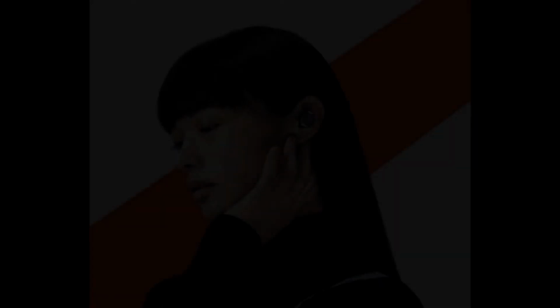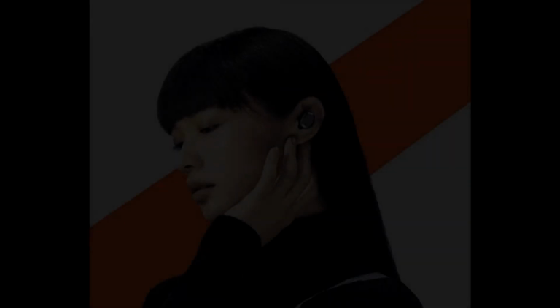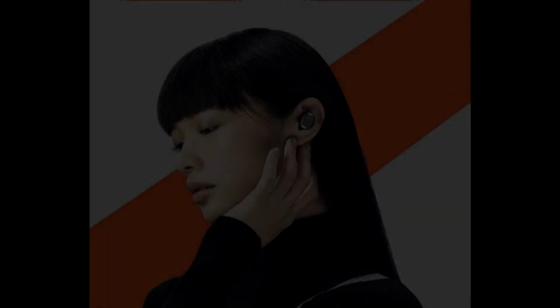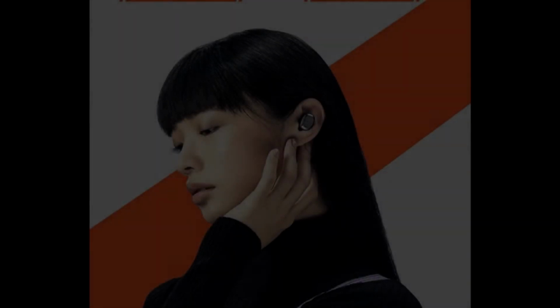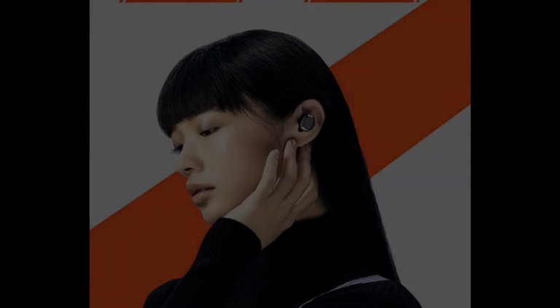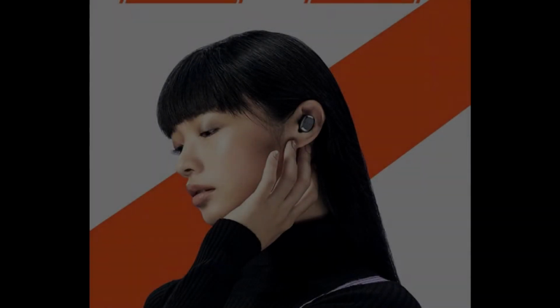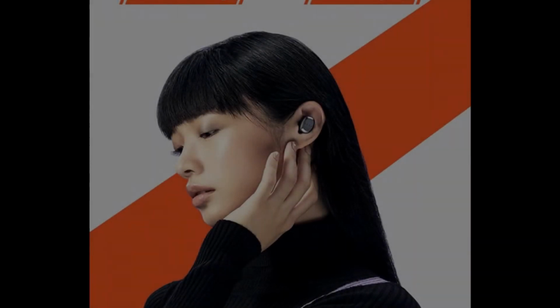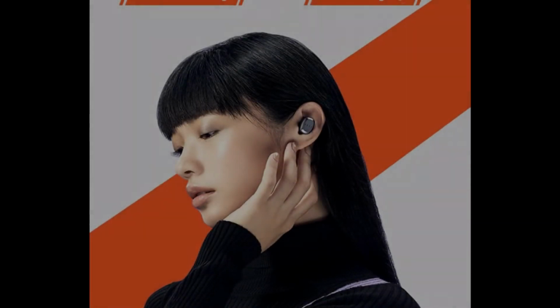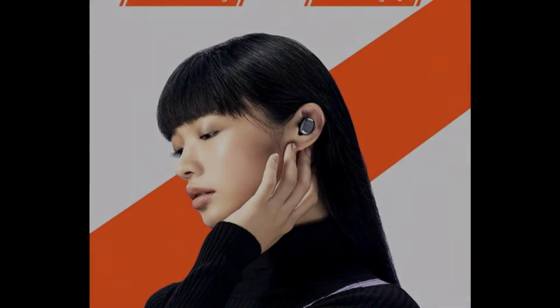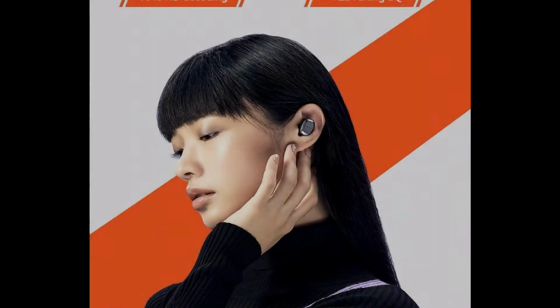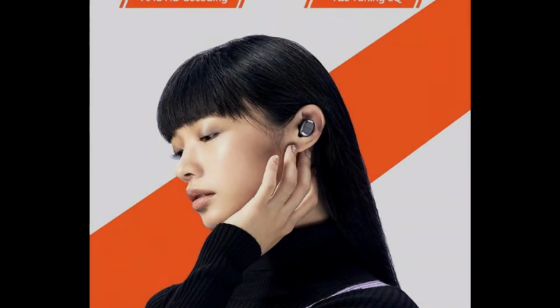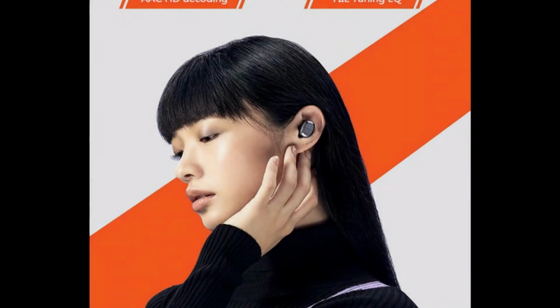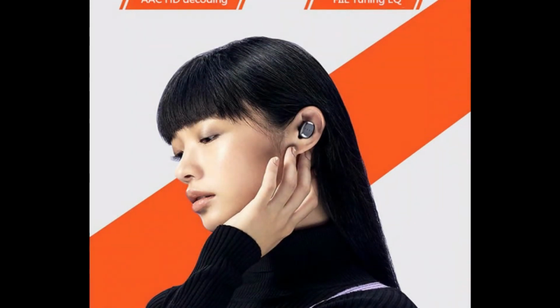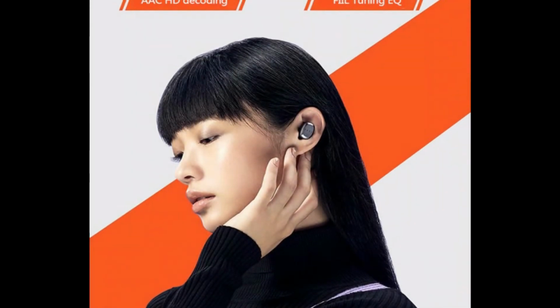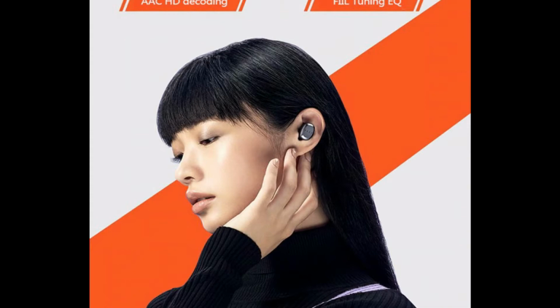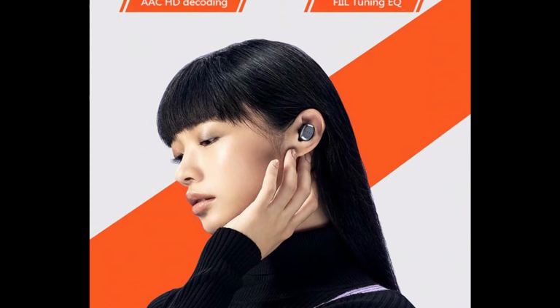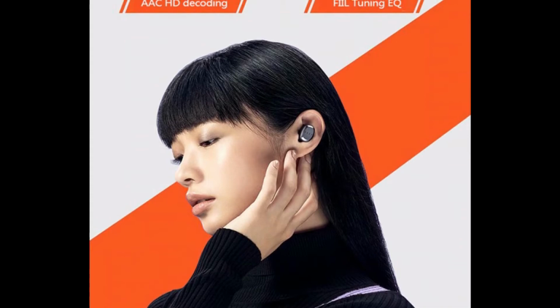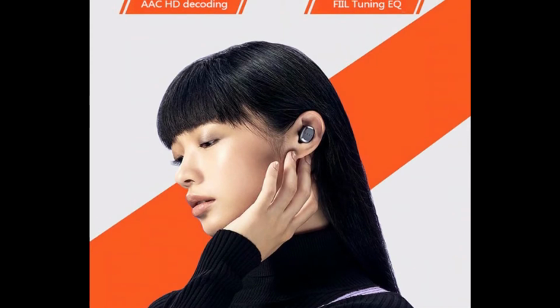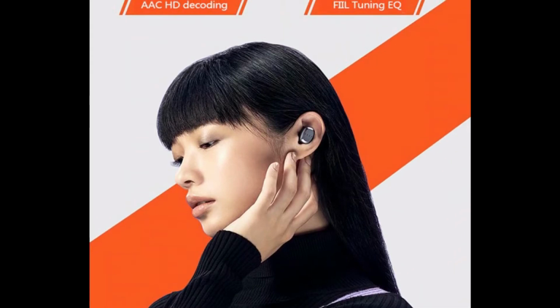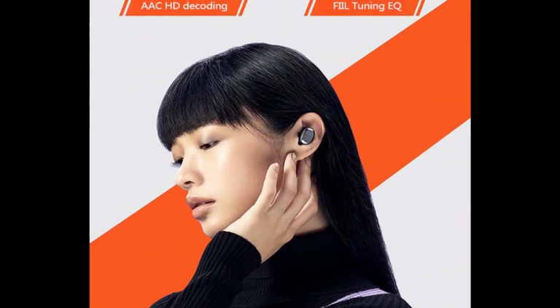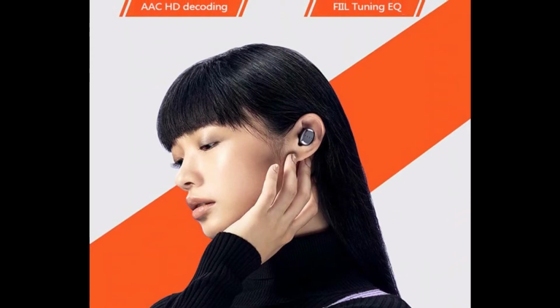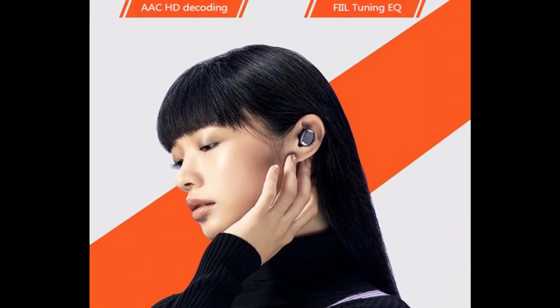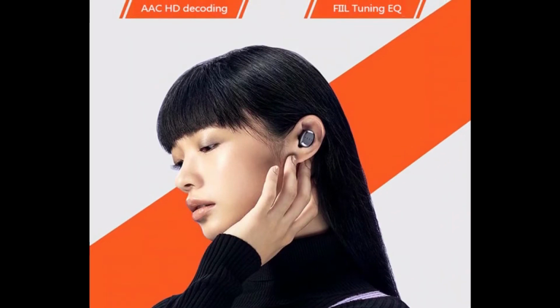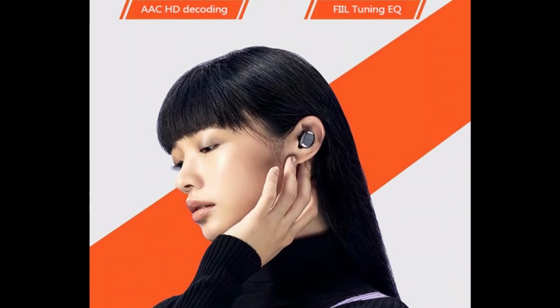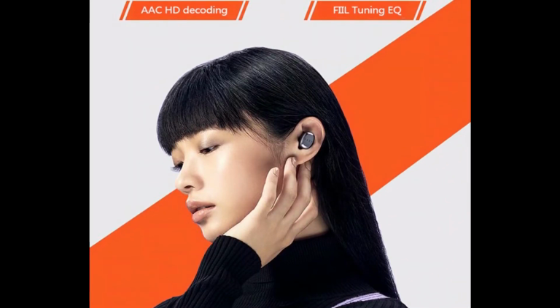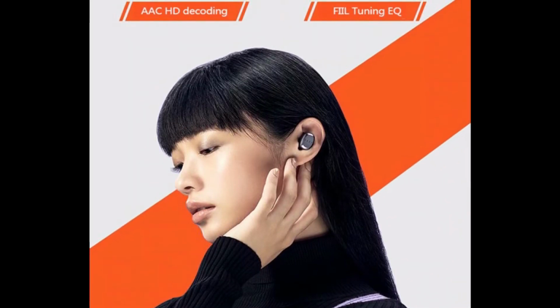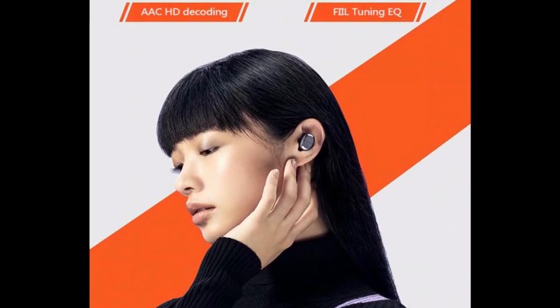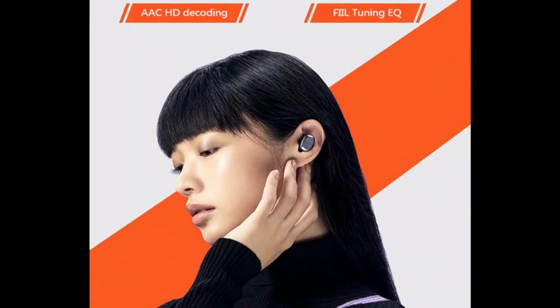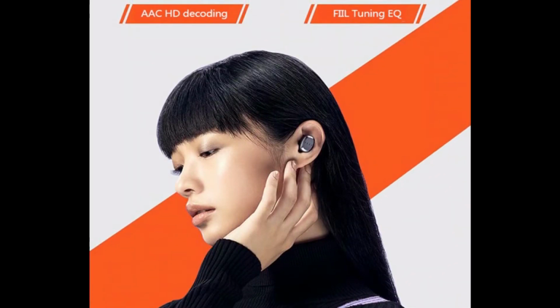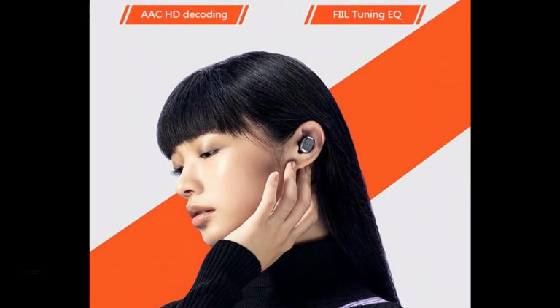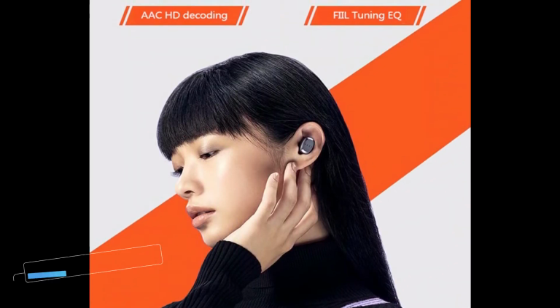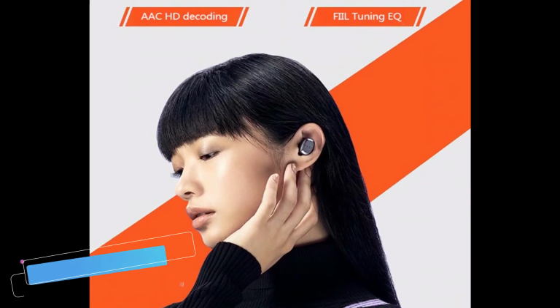AAC and SBC Bluetooth audio decoding, speaker size 6.1mm custom composite diaphragm.